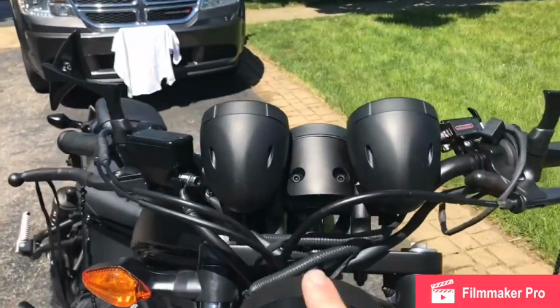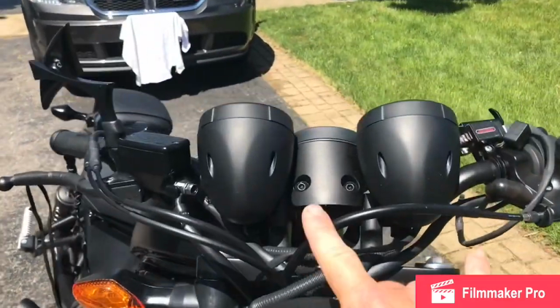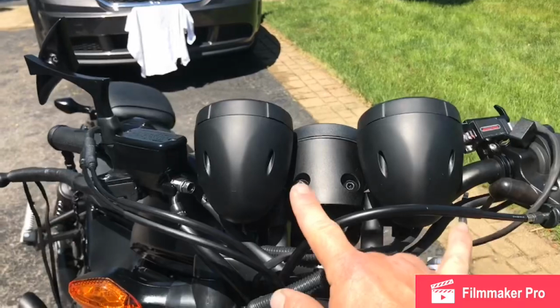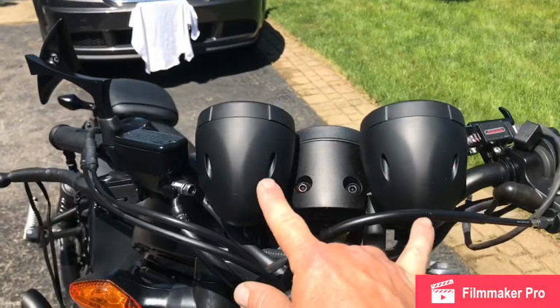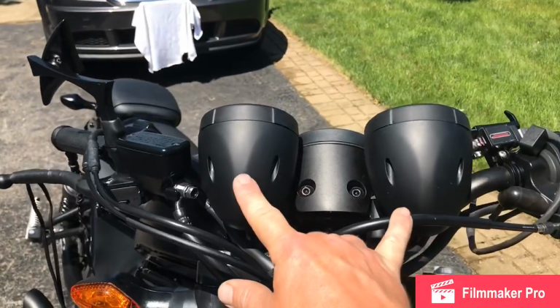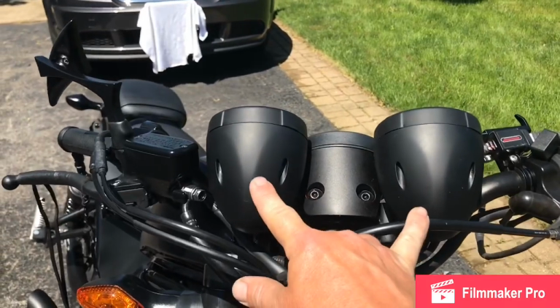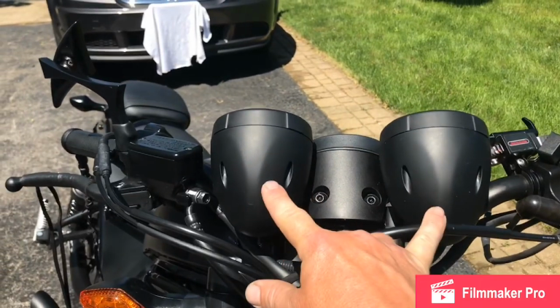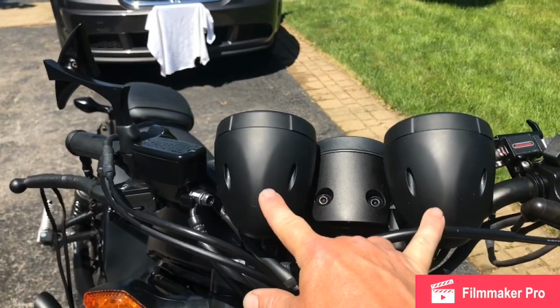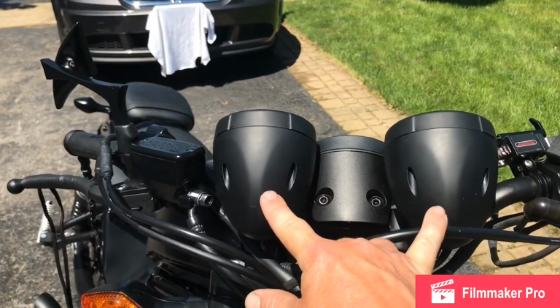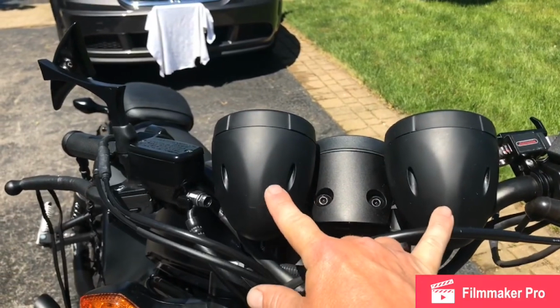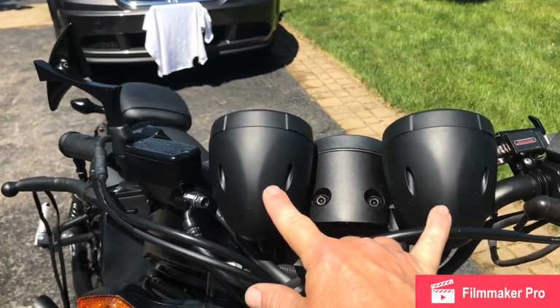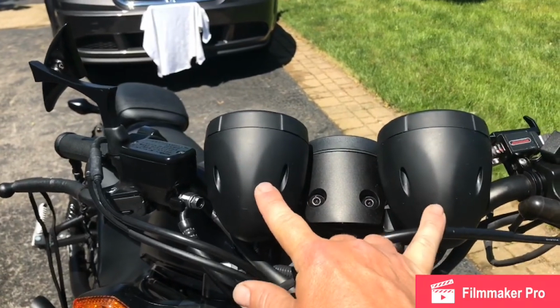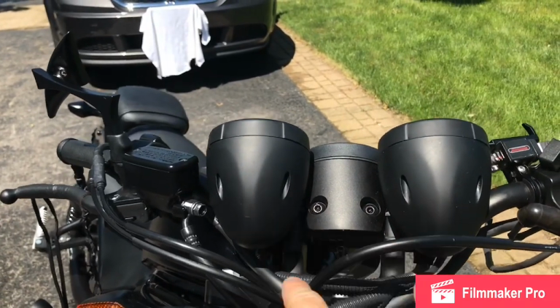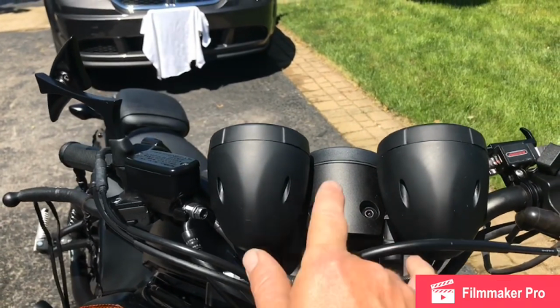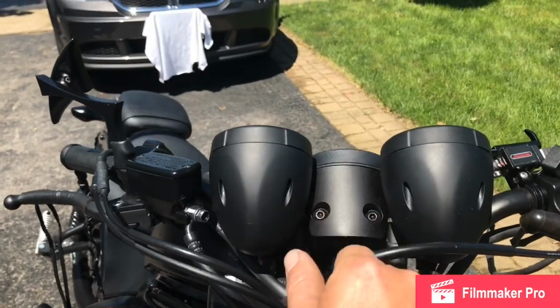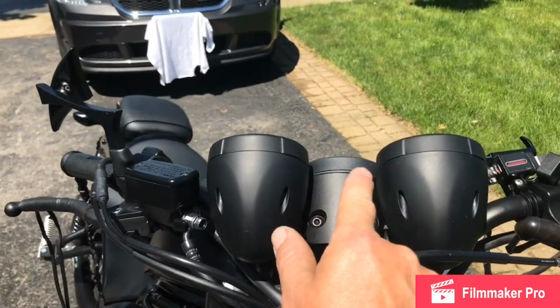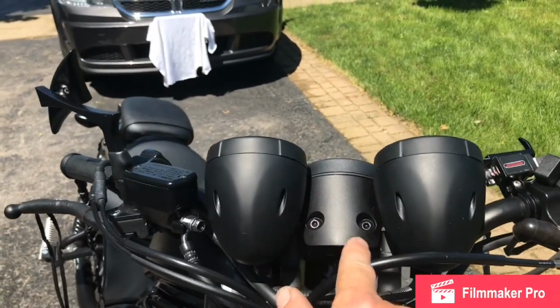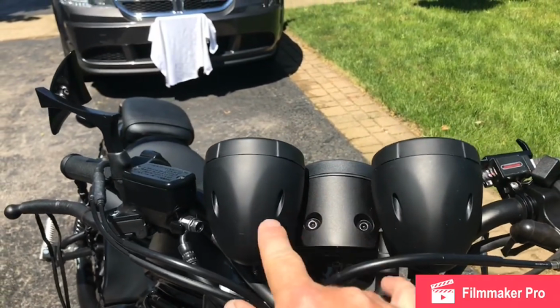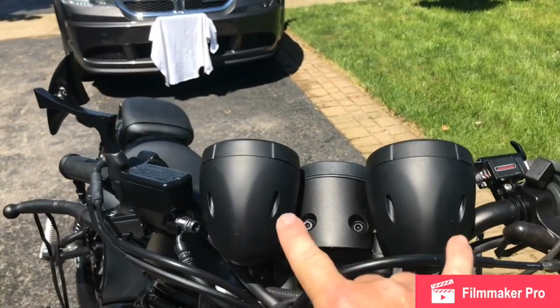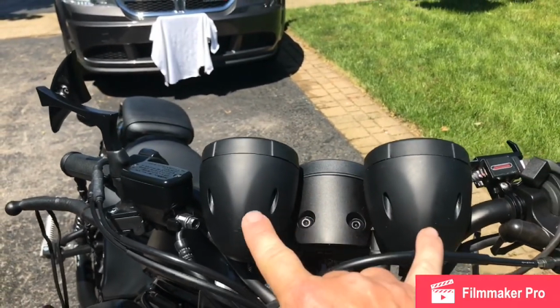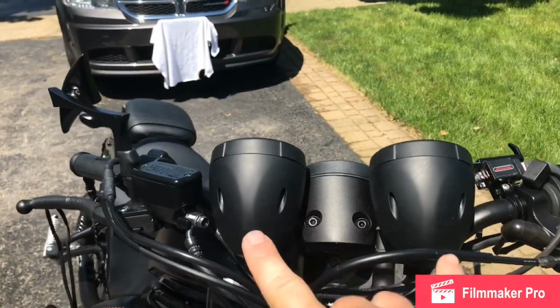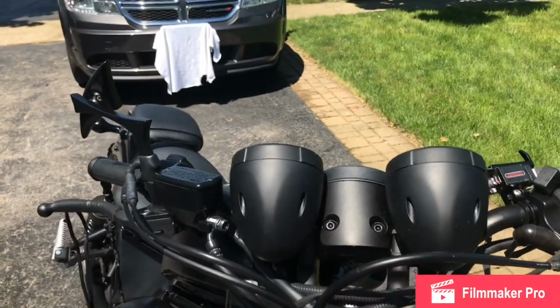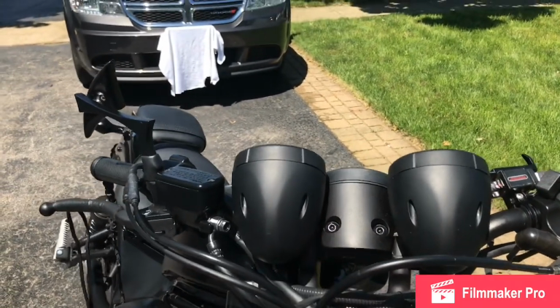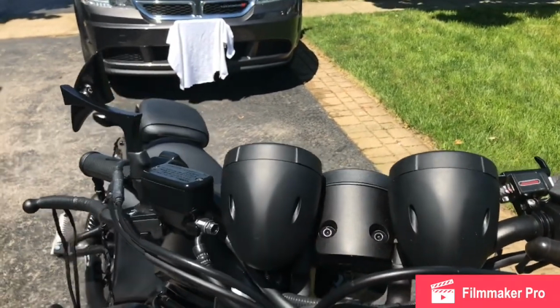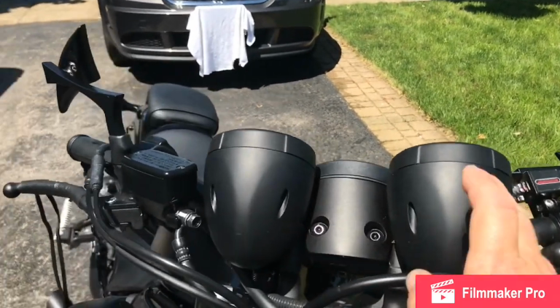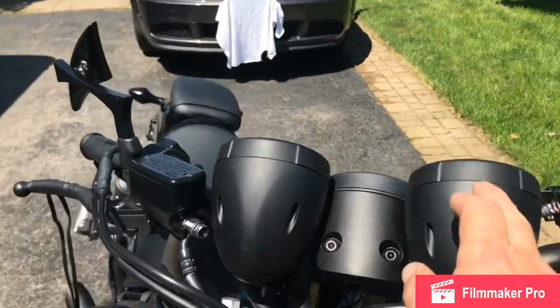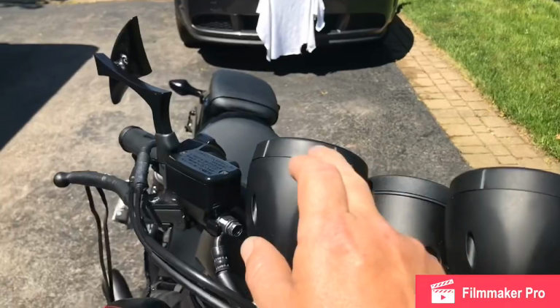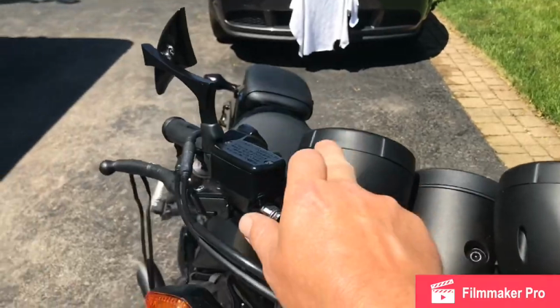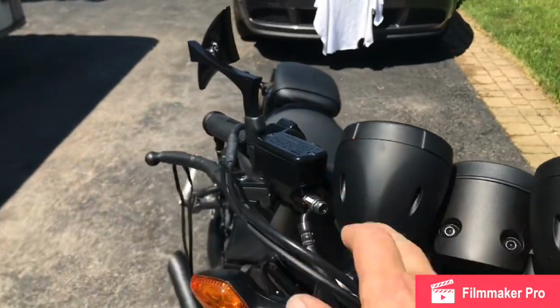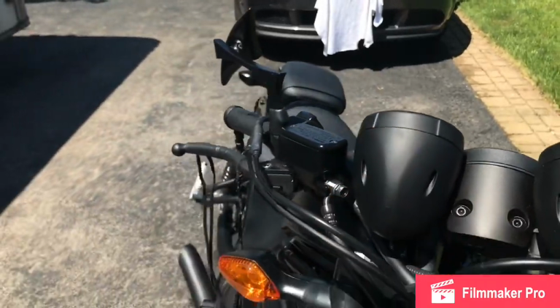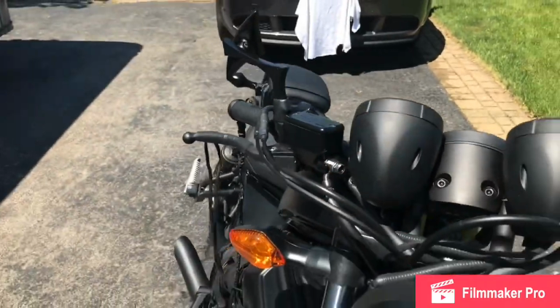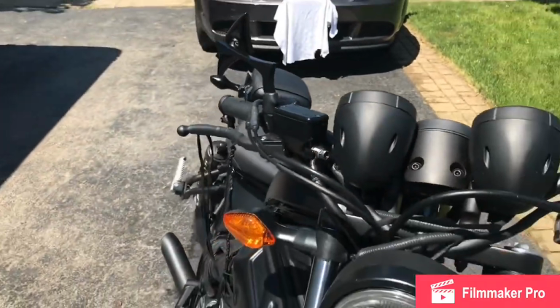These two speakers here kind of look like gauges, but these are speakers — we mounted them on there and they widen up the front a little bit.